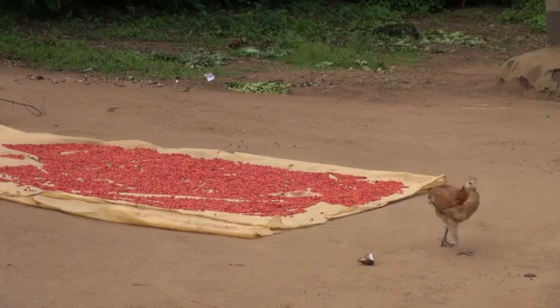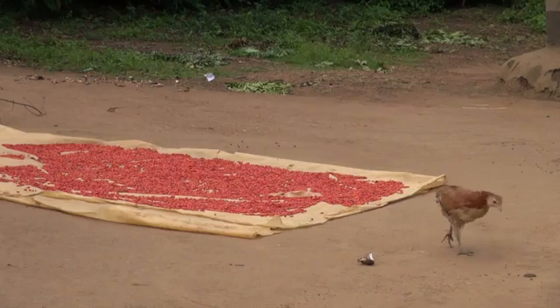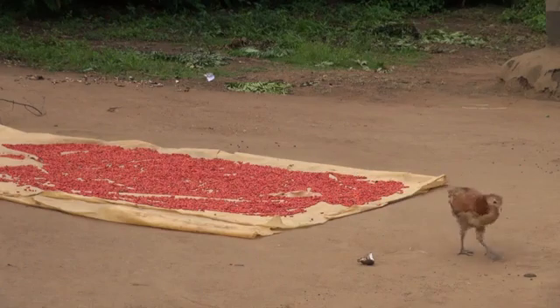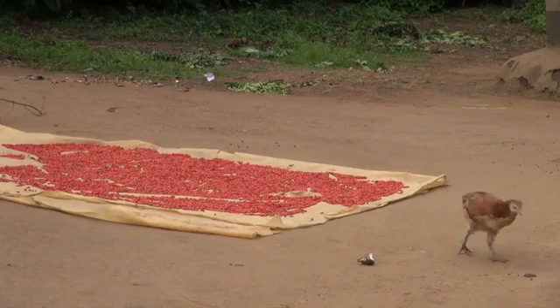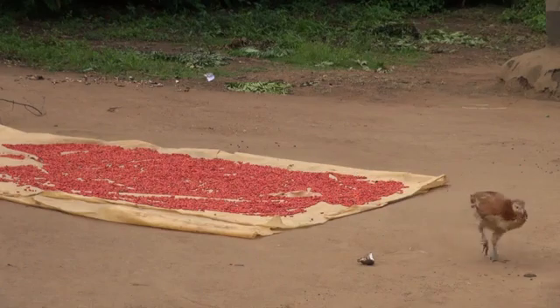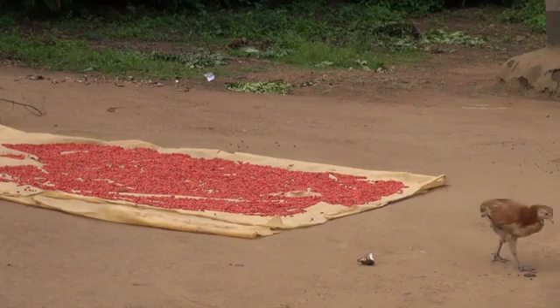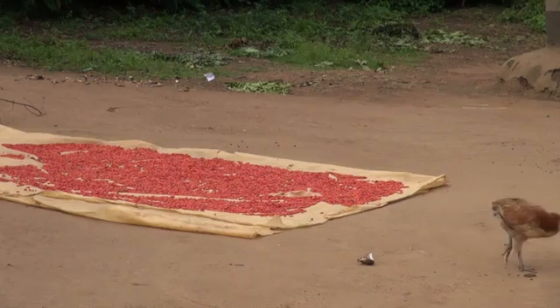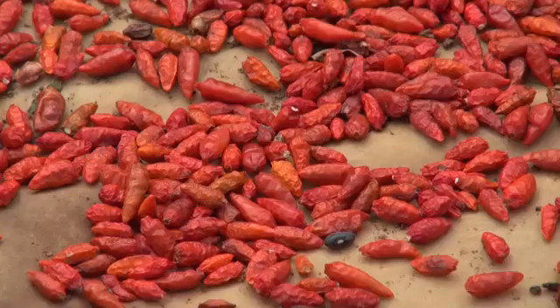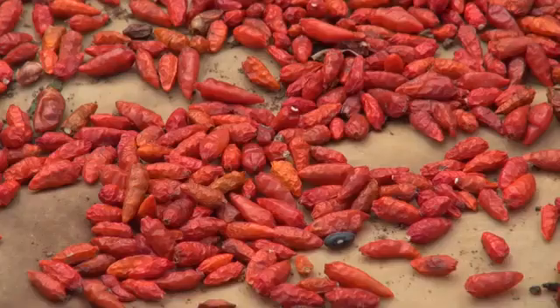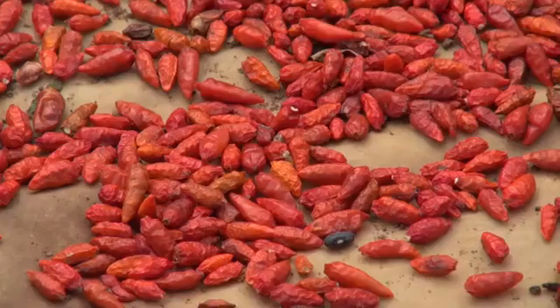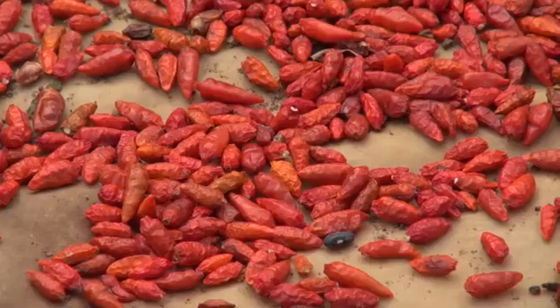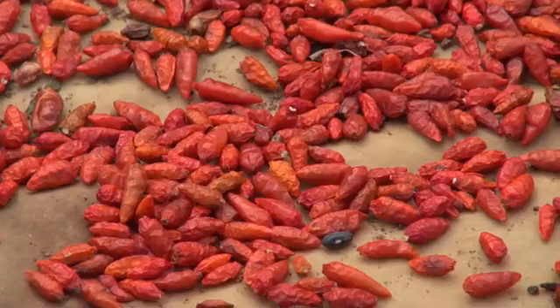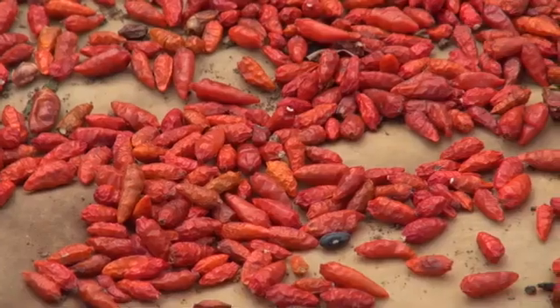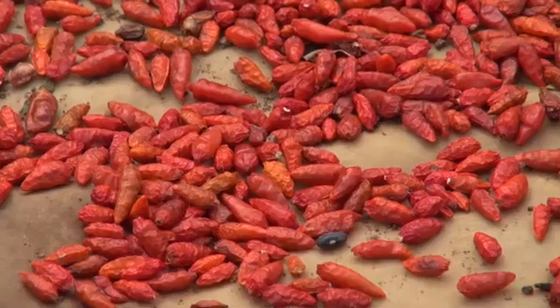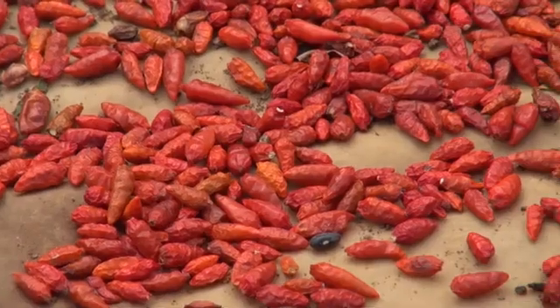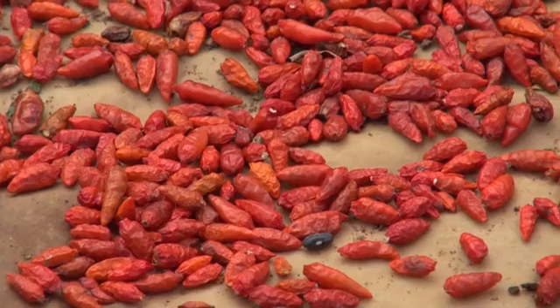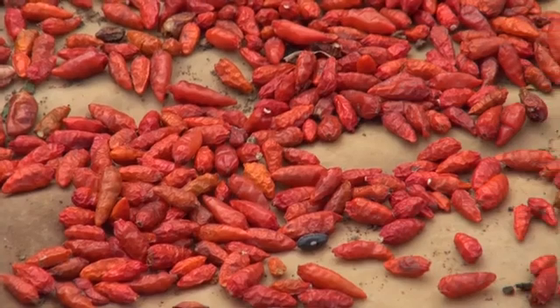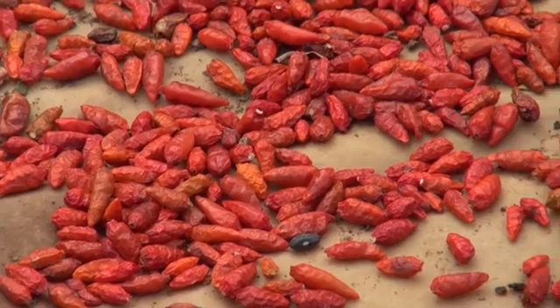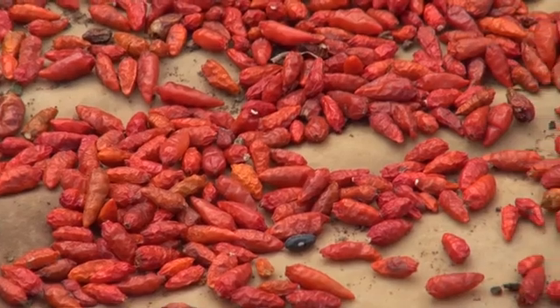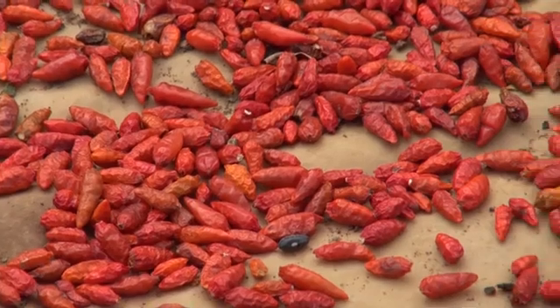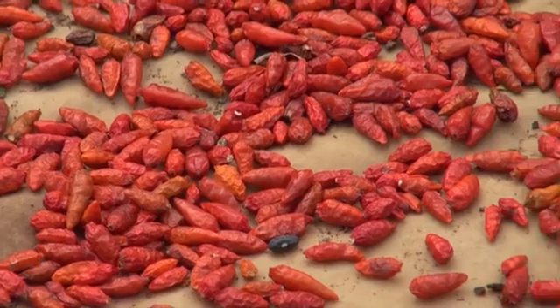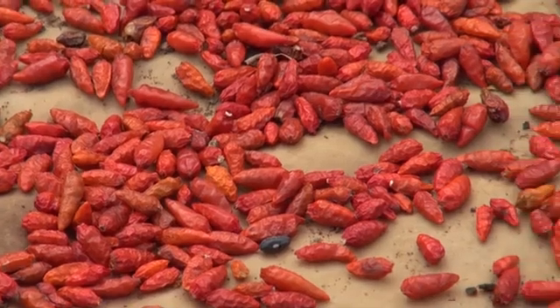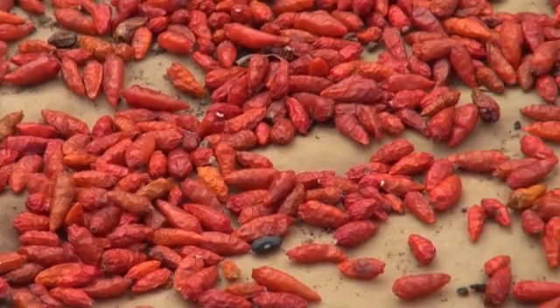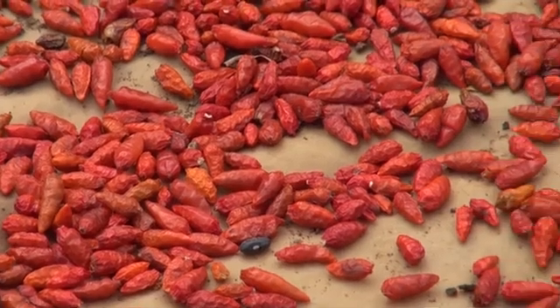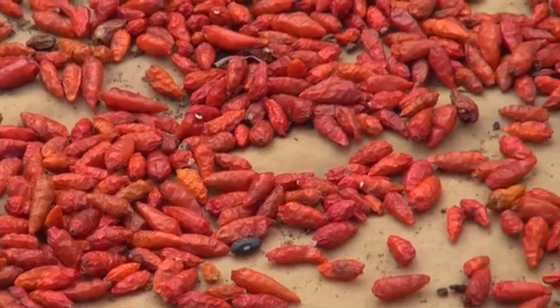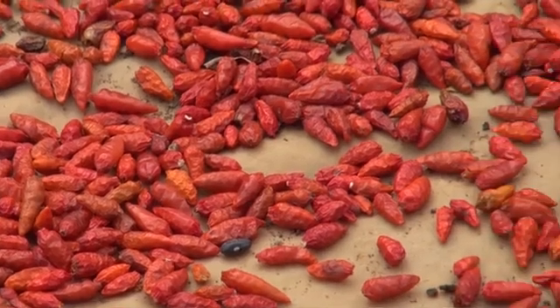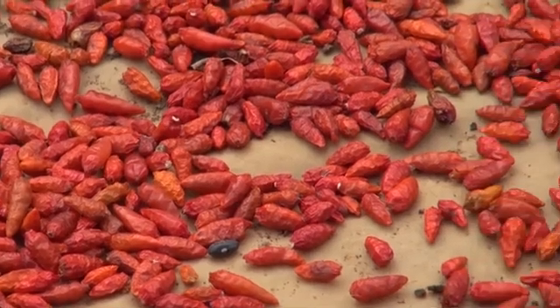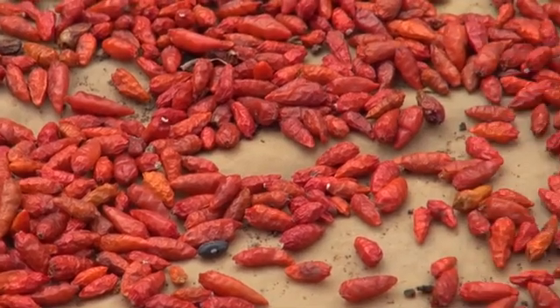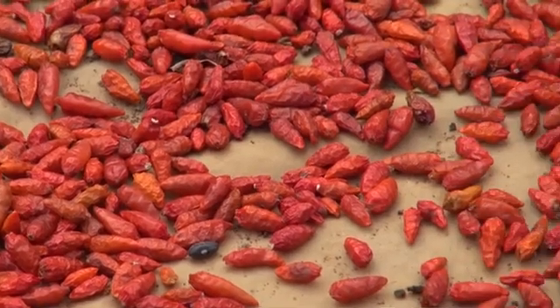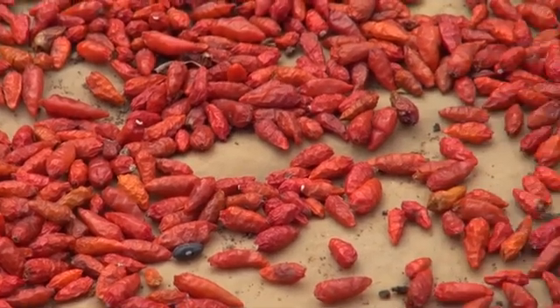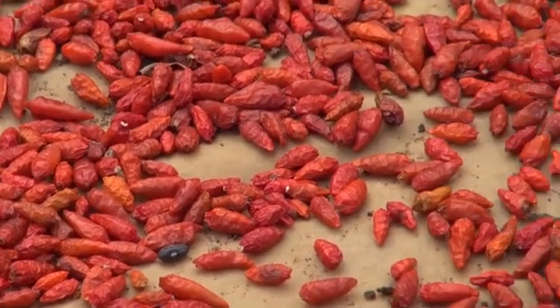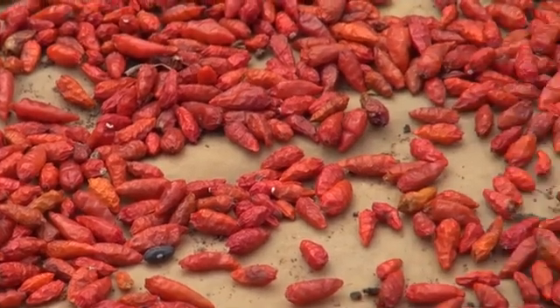Some molds produce a poison called aflatoxin, which is toxic to people.